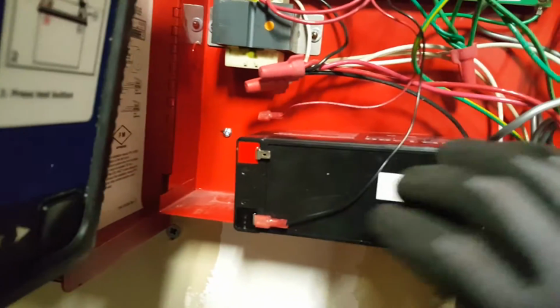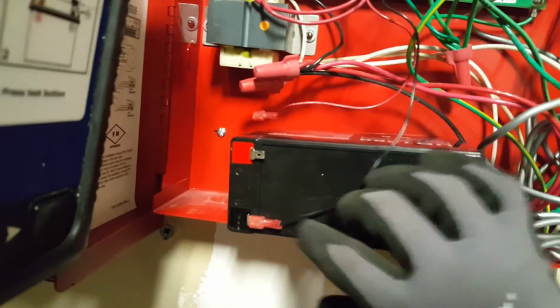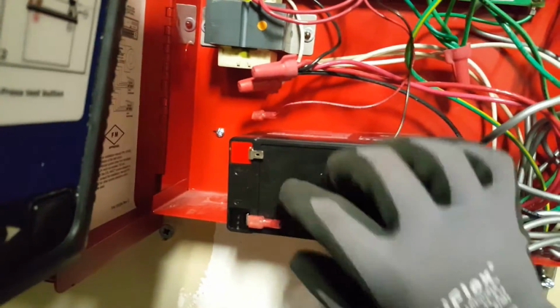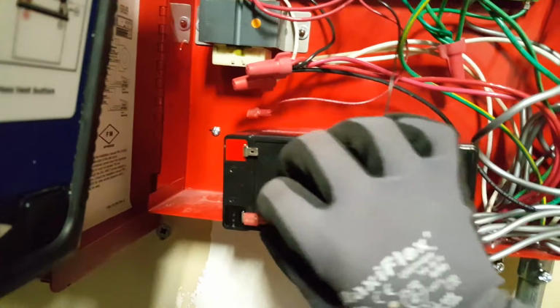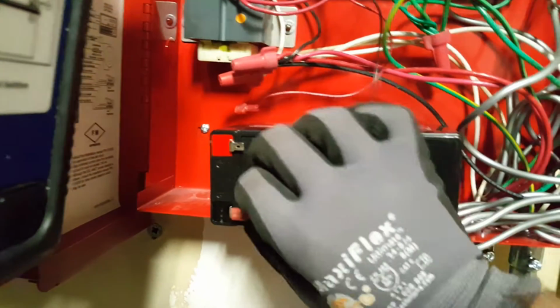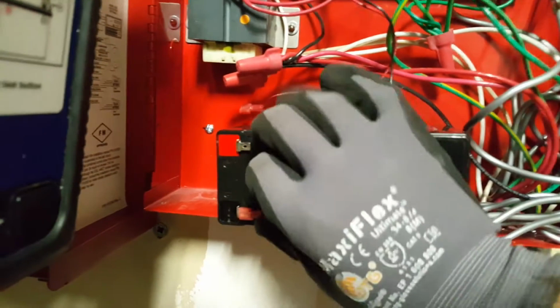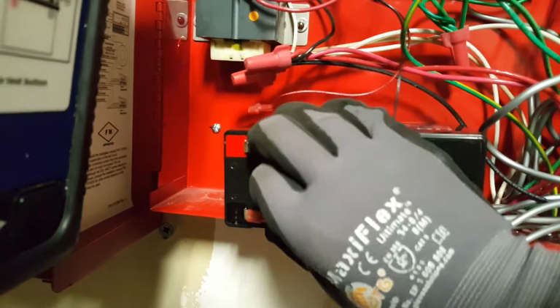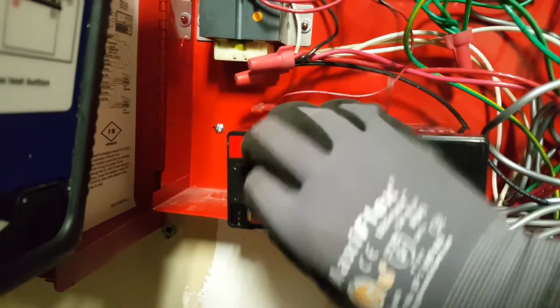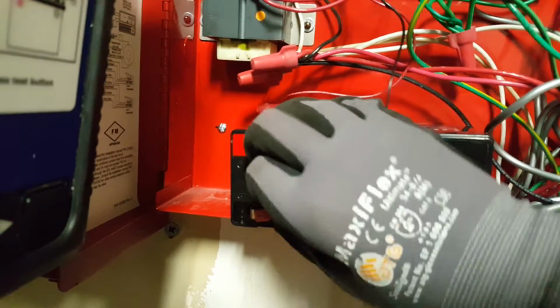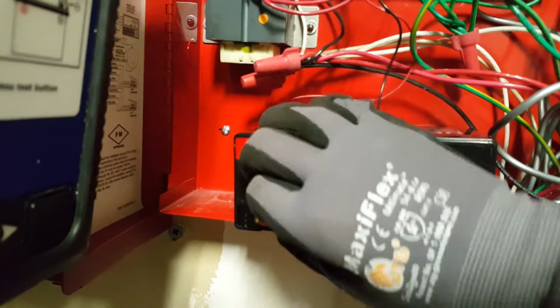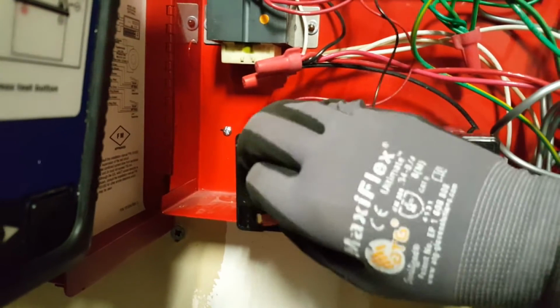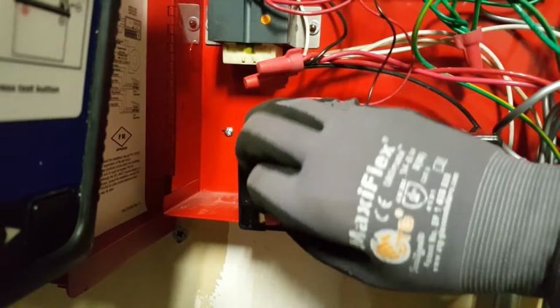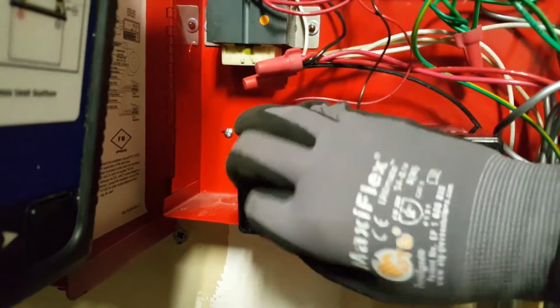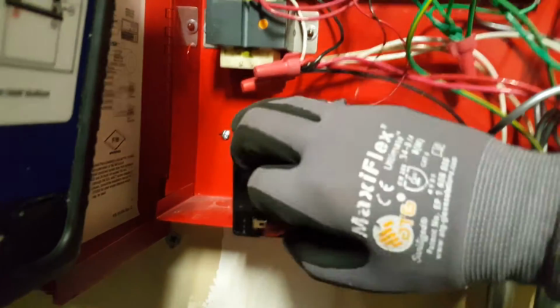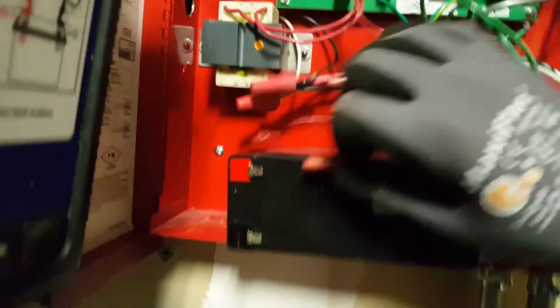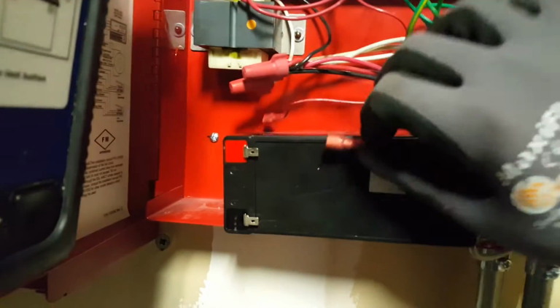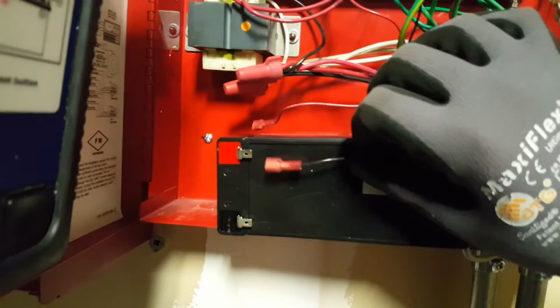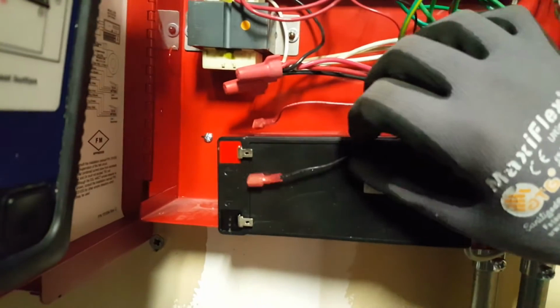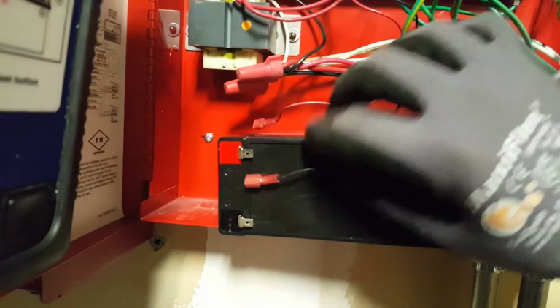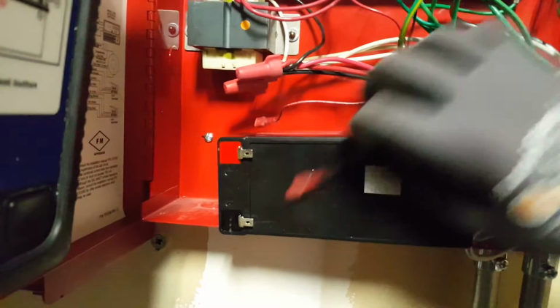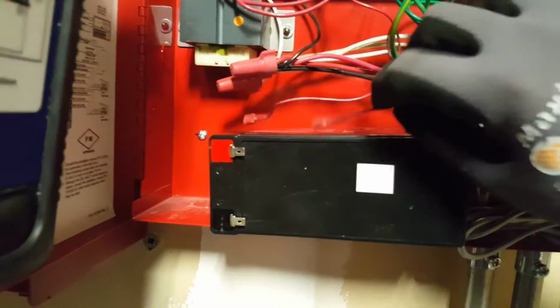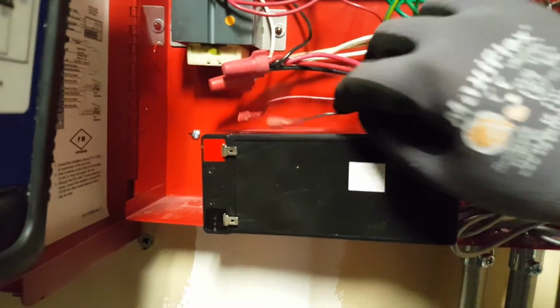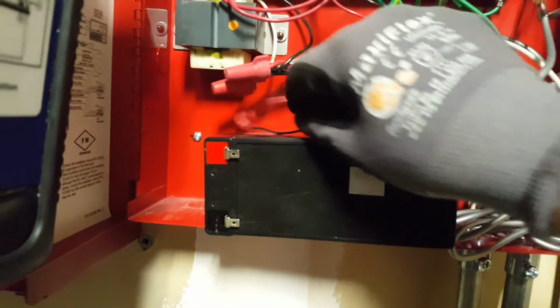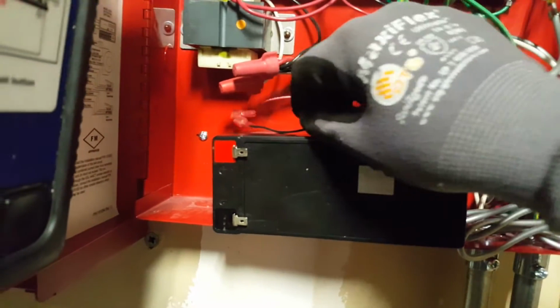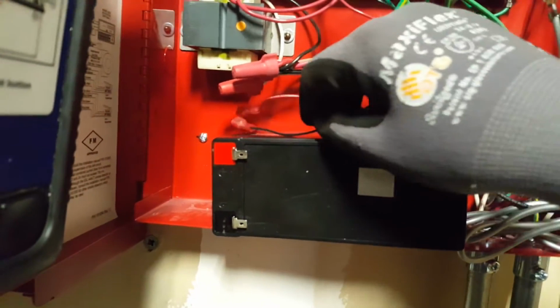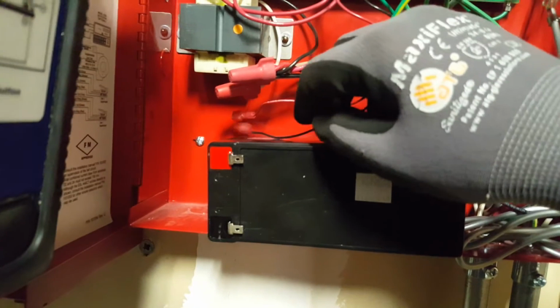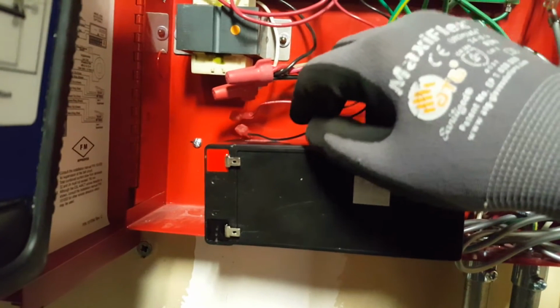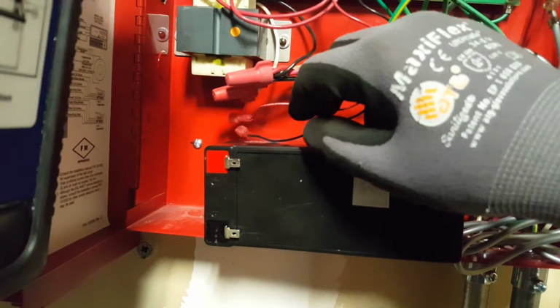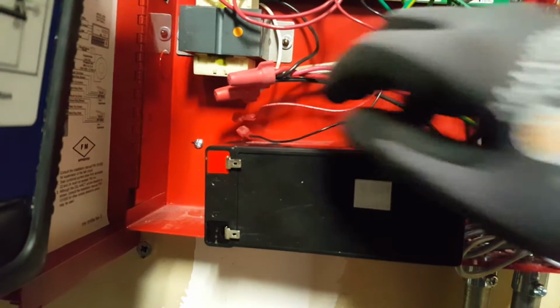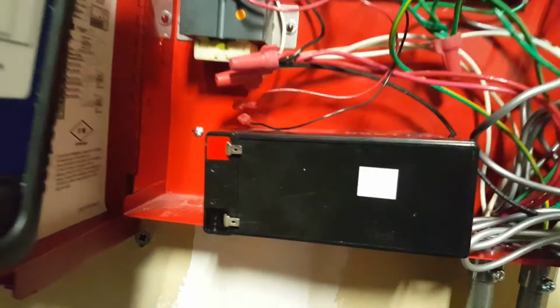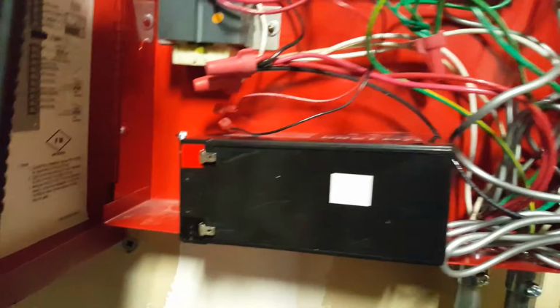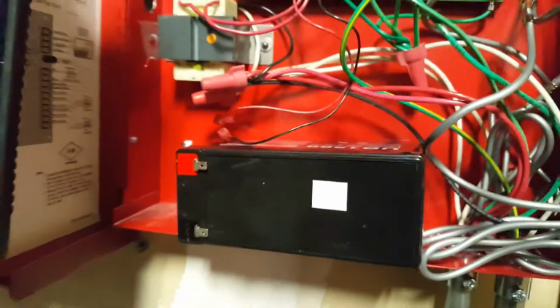Make sure that they do not touch the panel or the metal connections — just leave them off so they're by themselves.